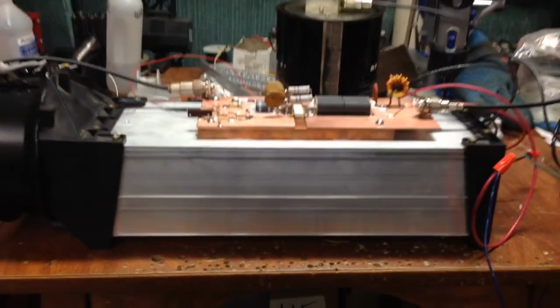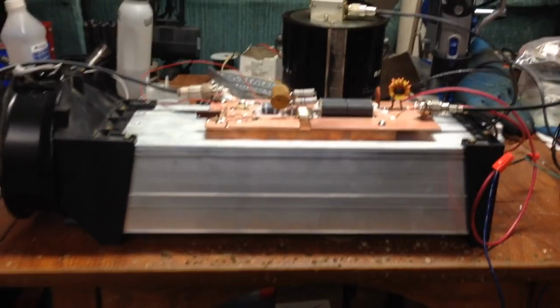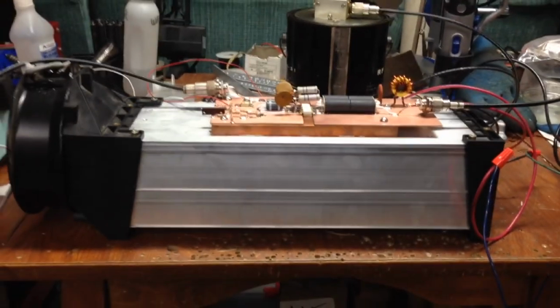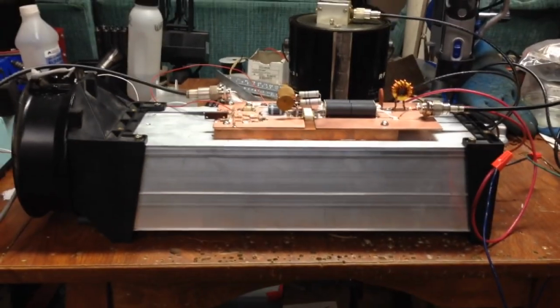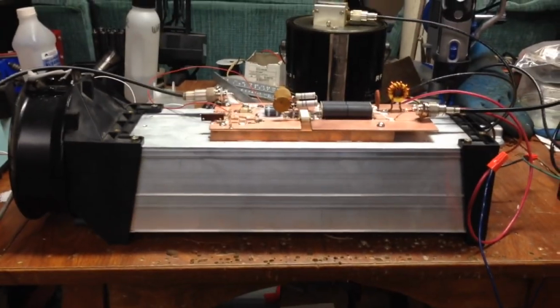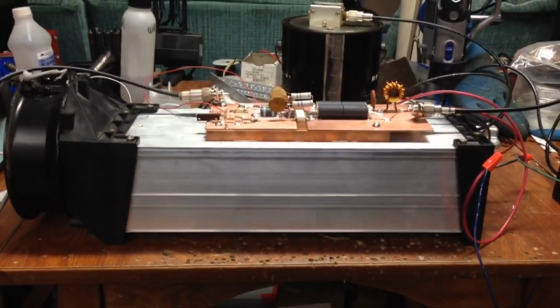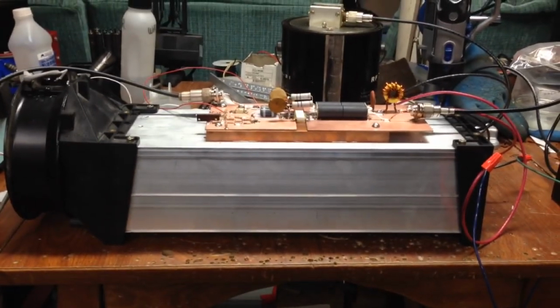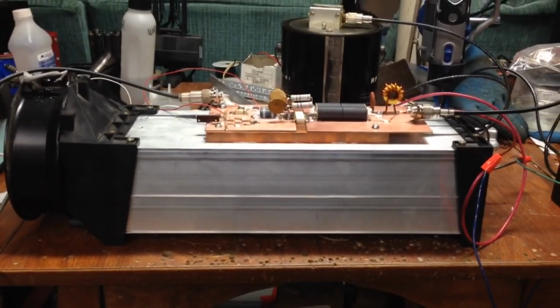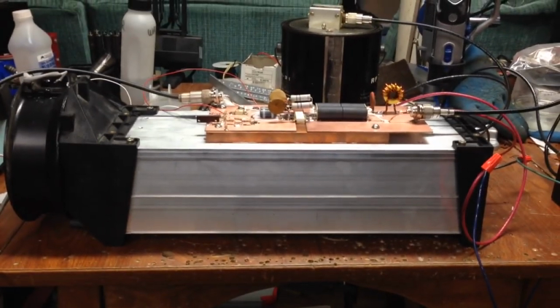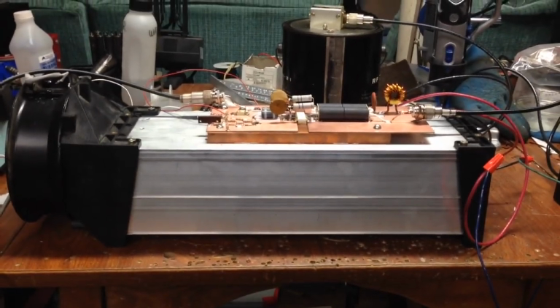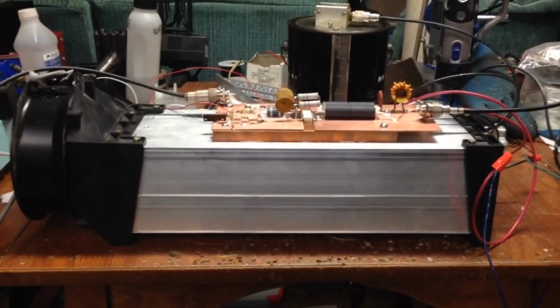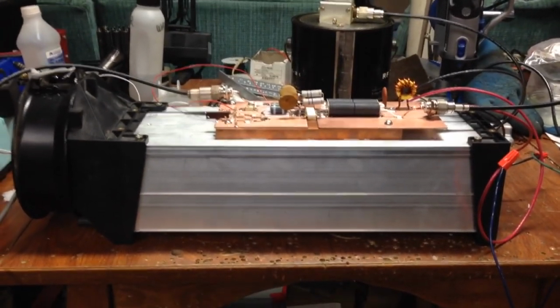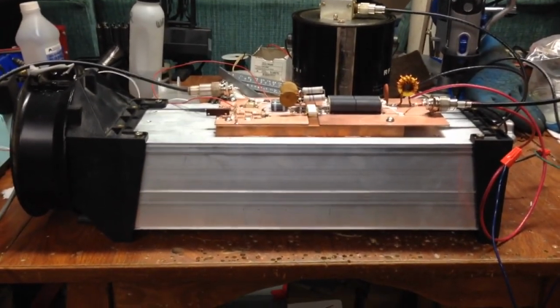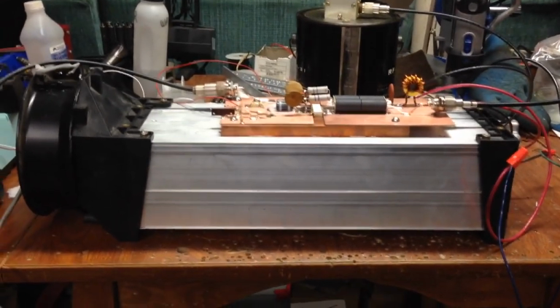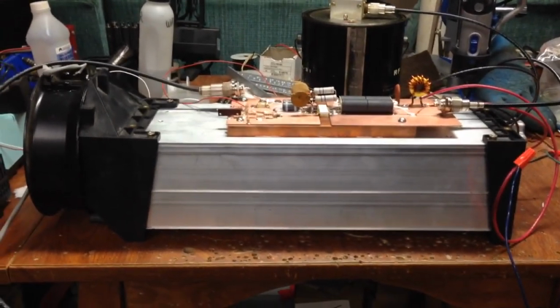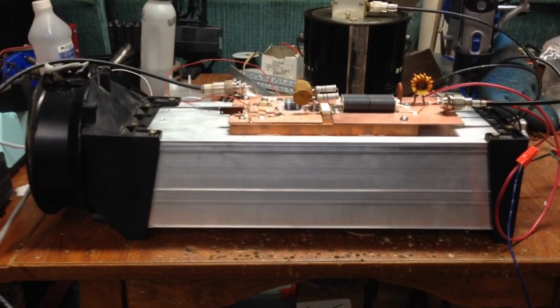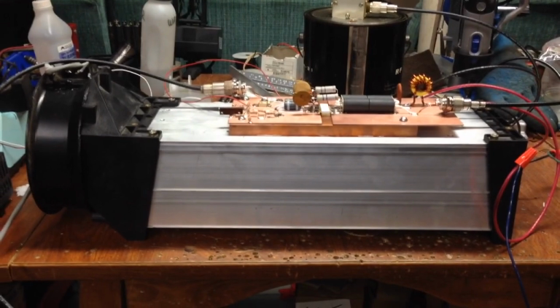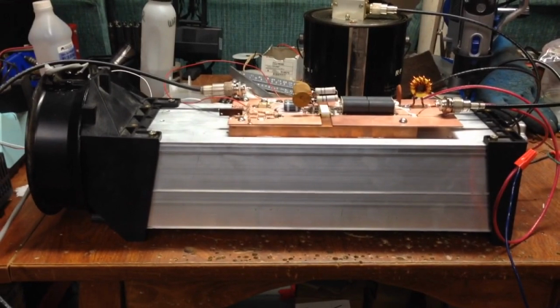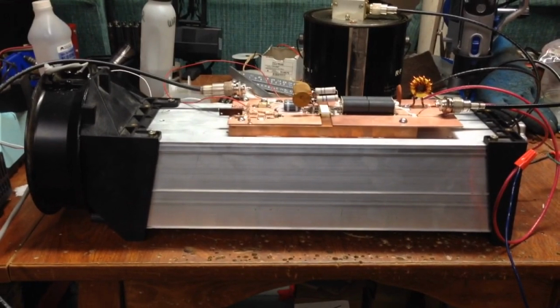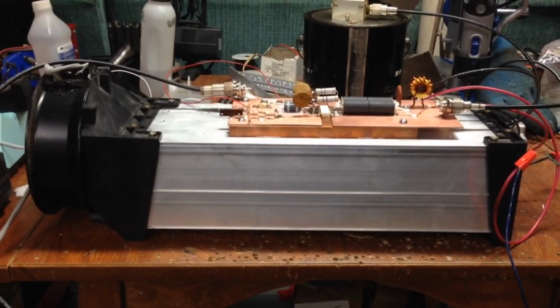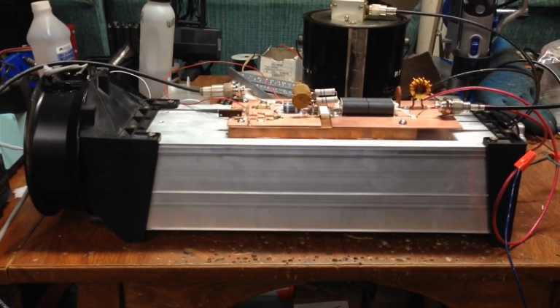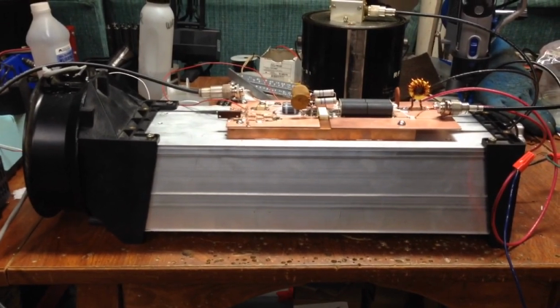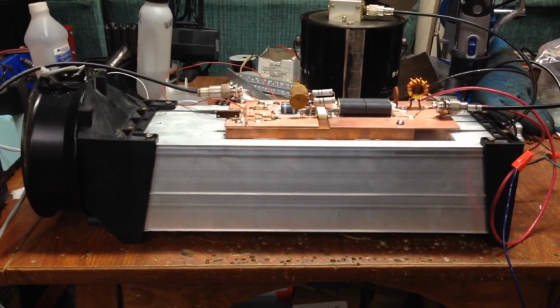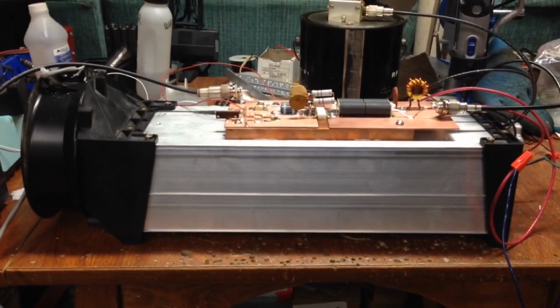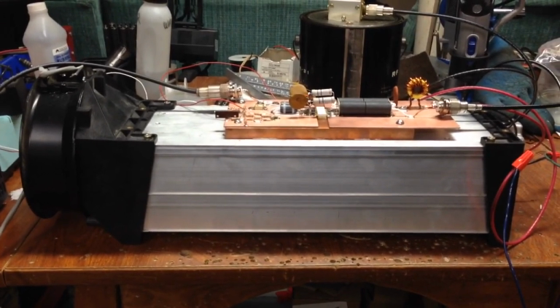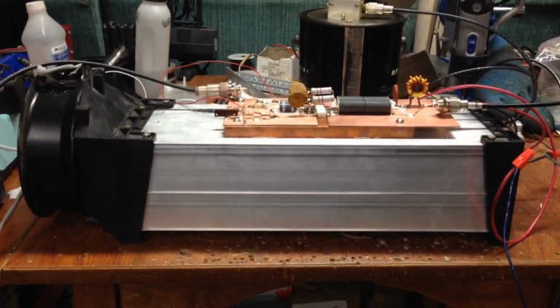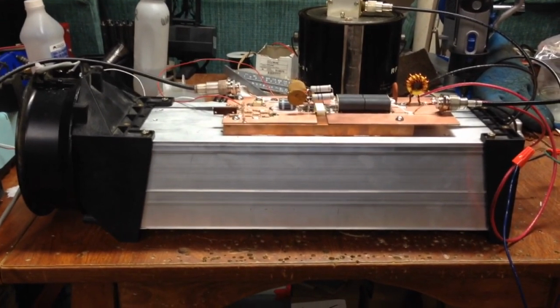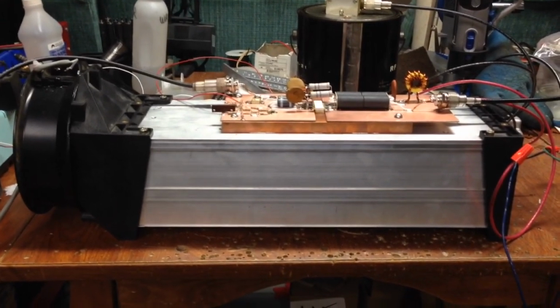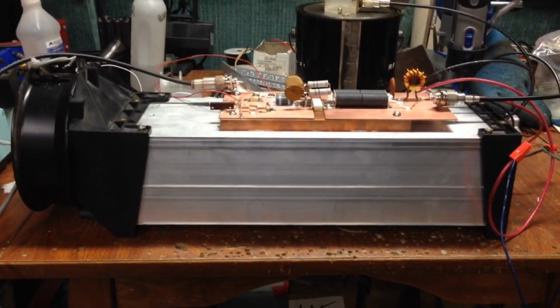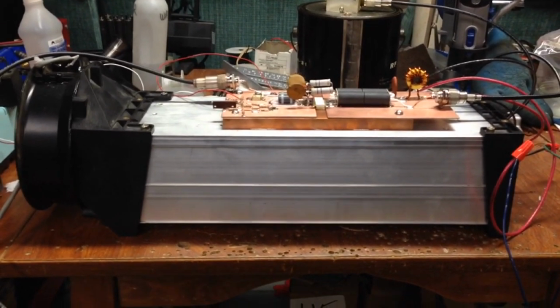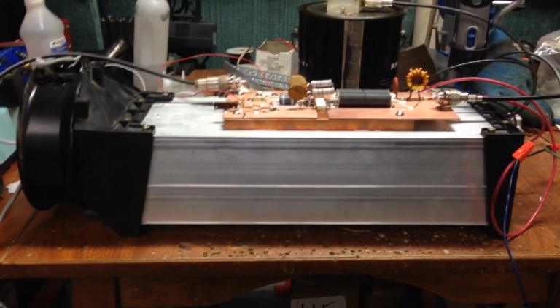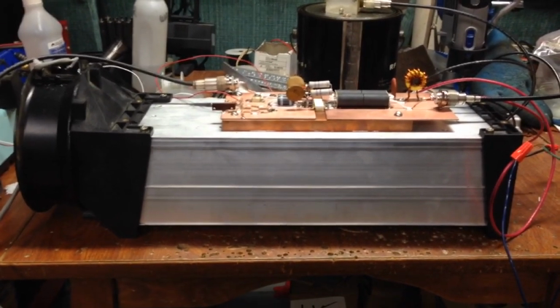You can see my setup. I put it on a heat sink with a fan on the back to keep it cool. It does generate quite a bit of heat.